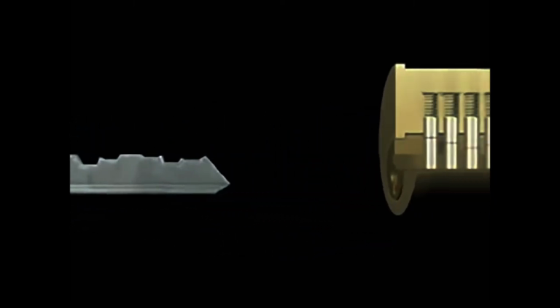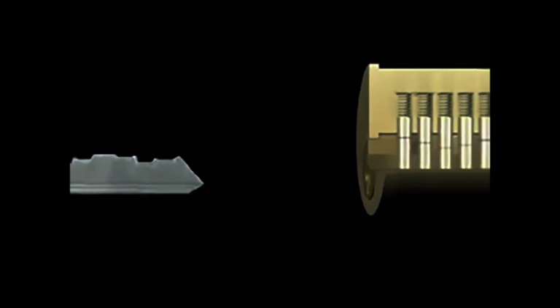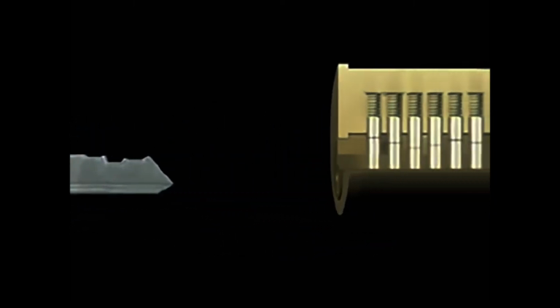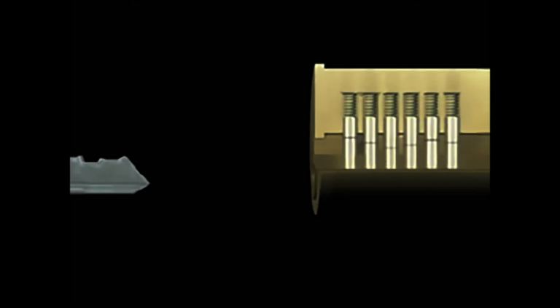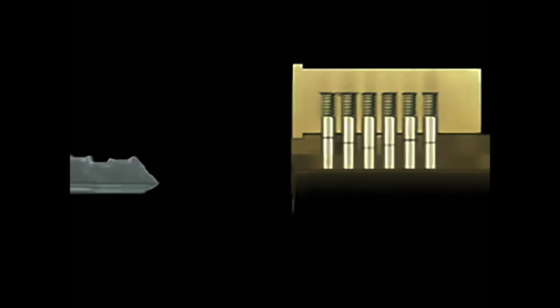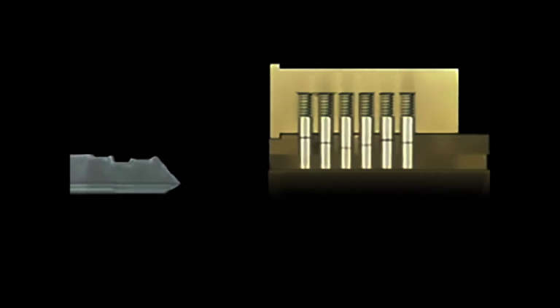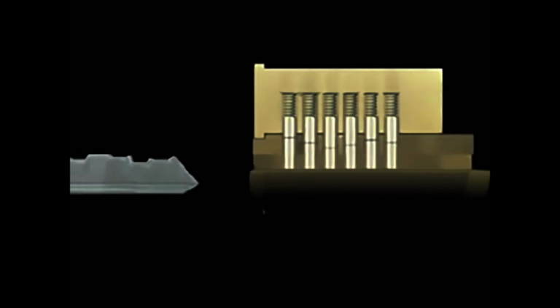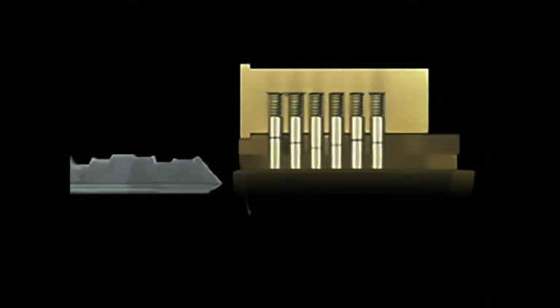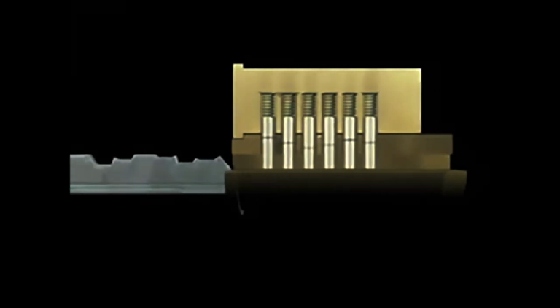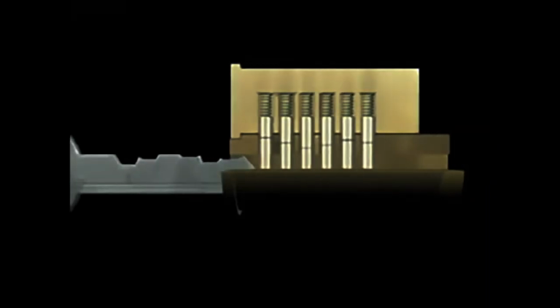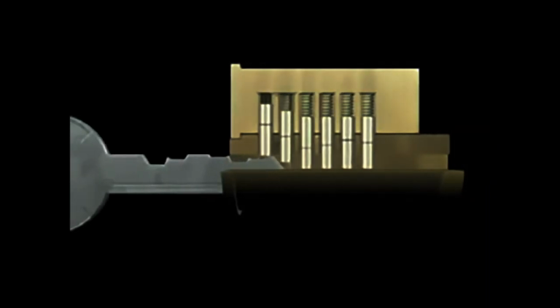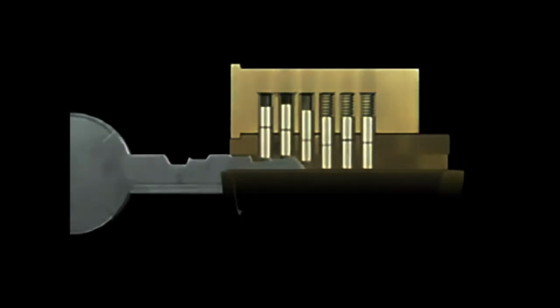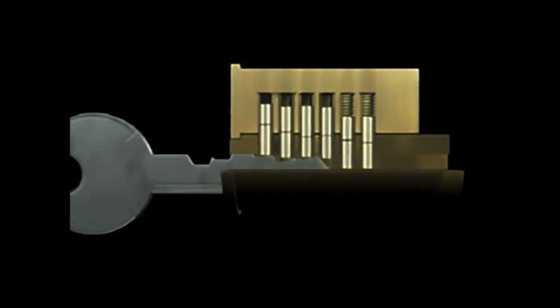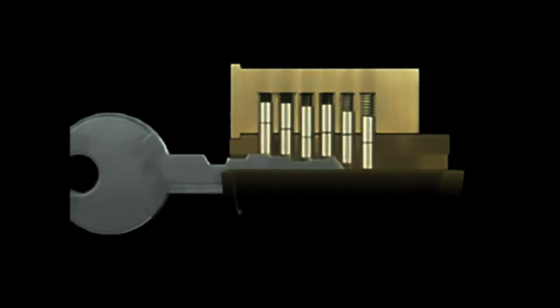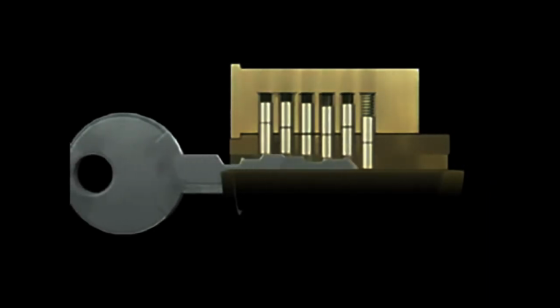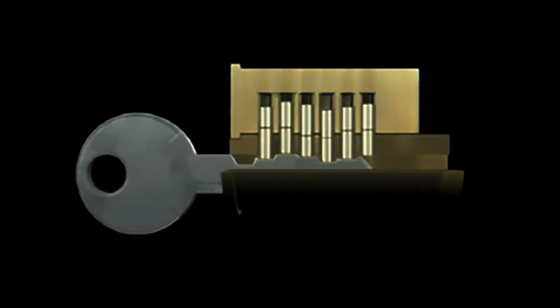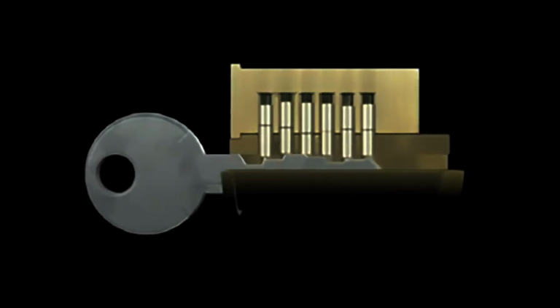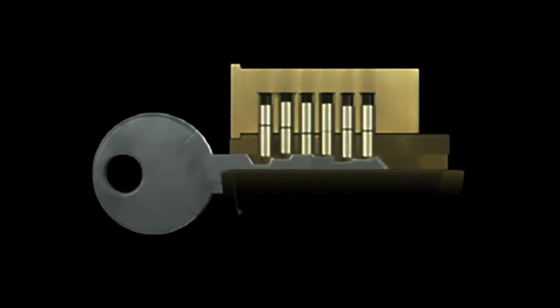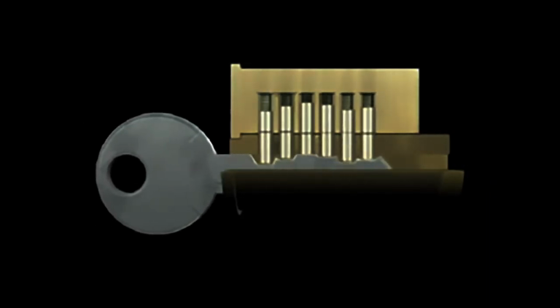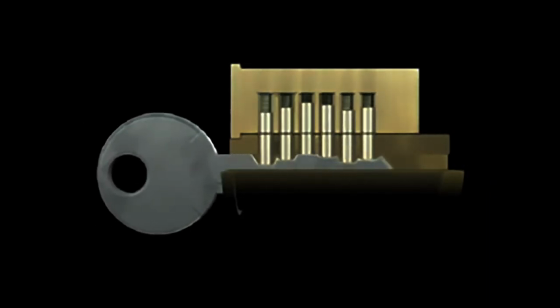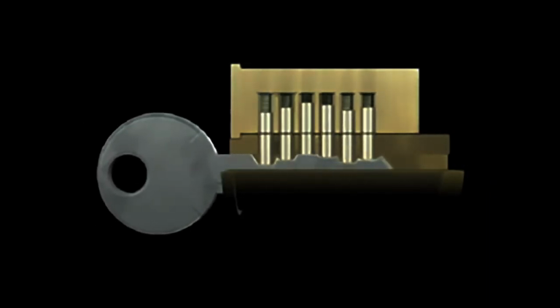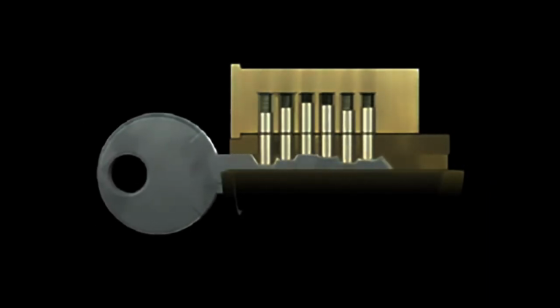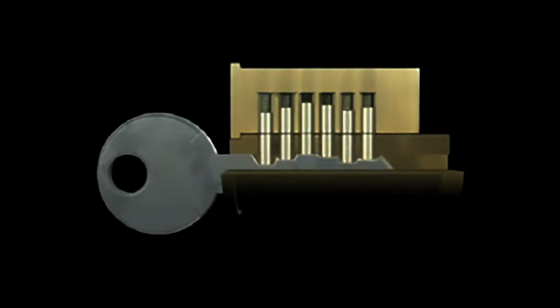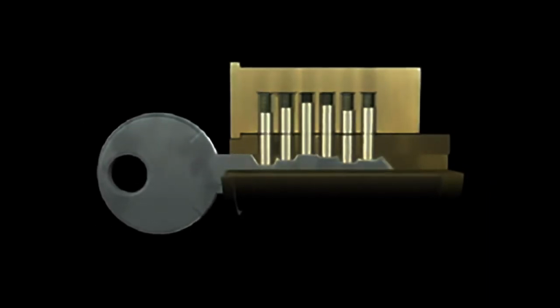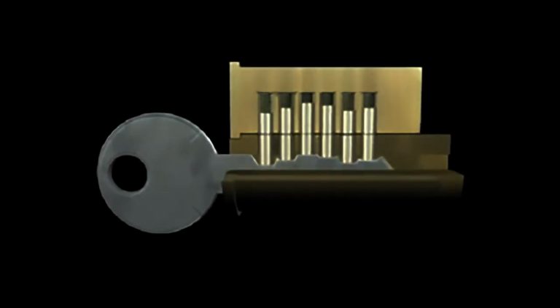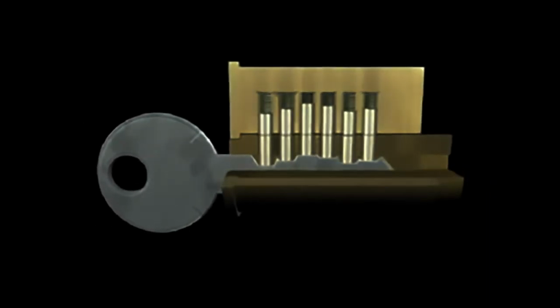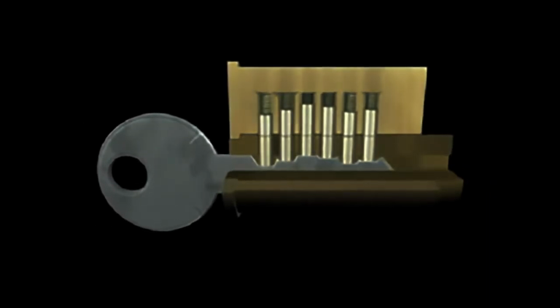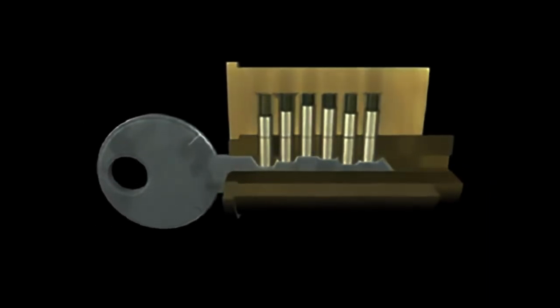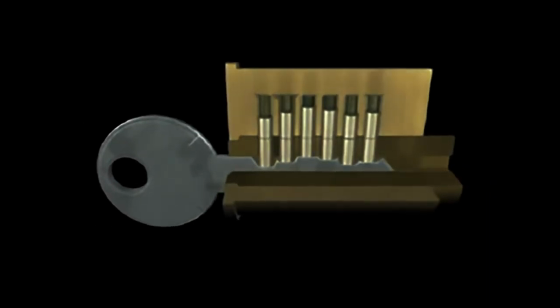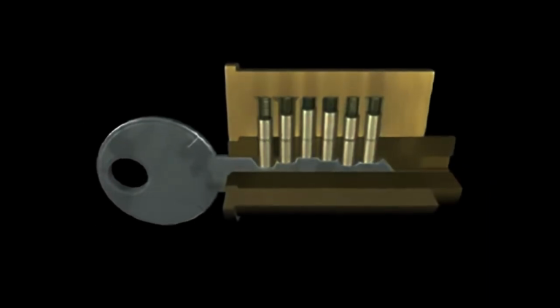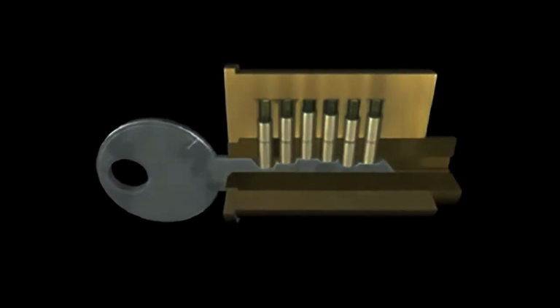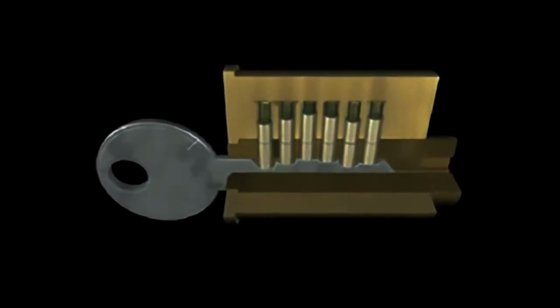Chapter 2: Pin Tumblers. Identifying them, how they work, plus the tools and skills you will need to defeat them.